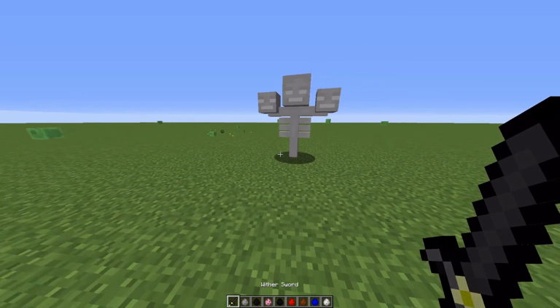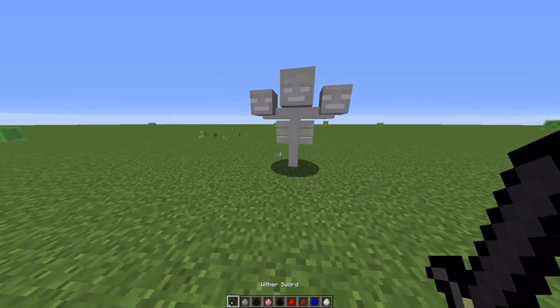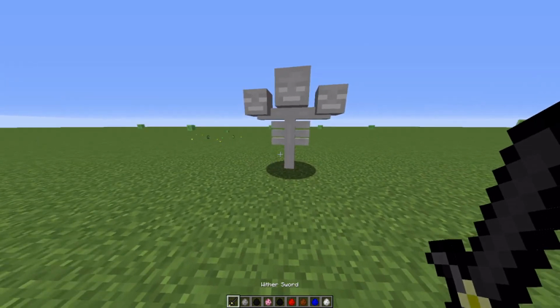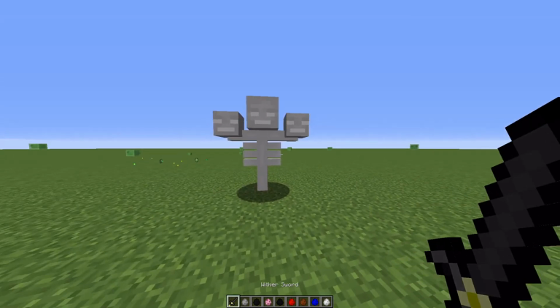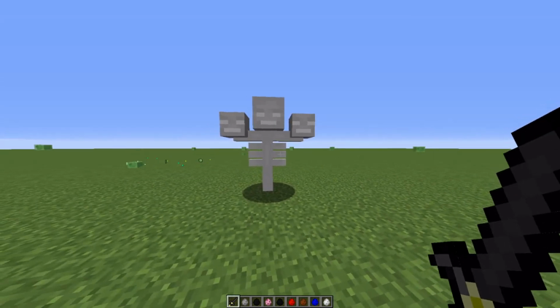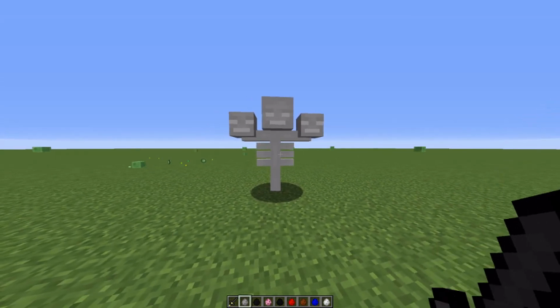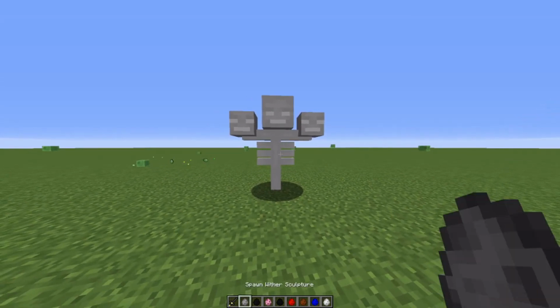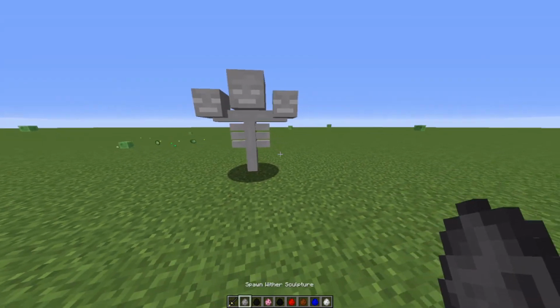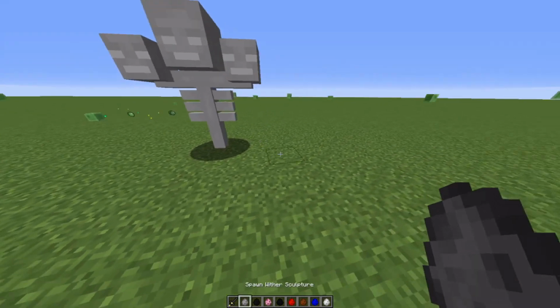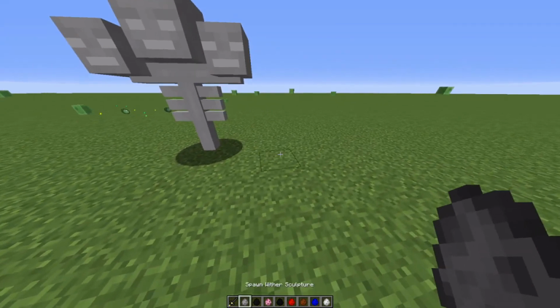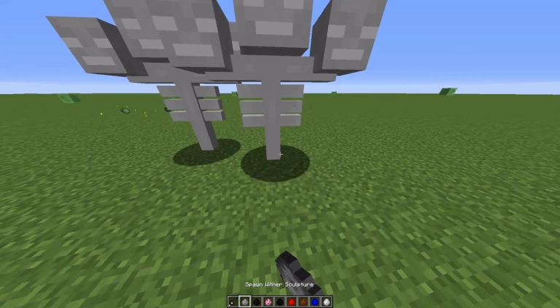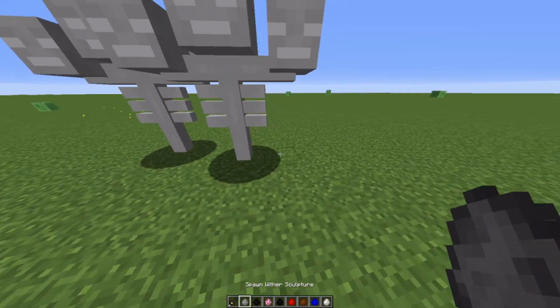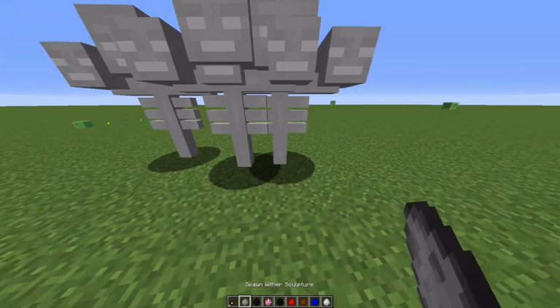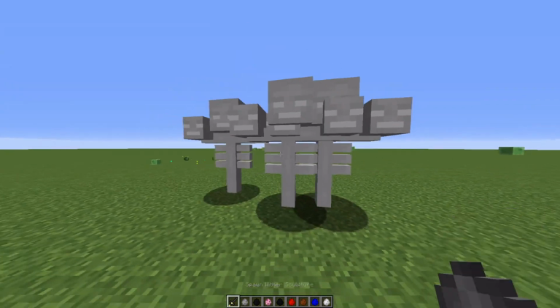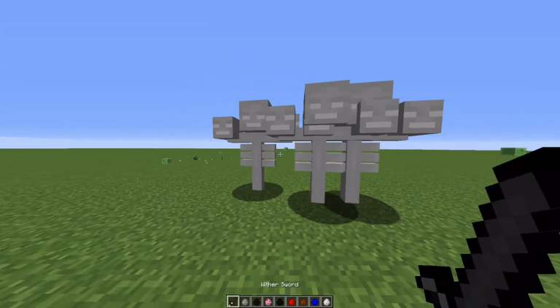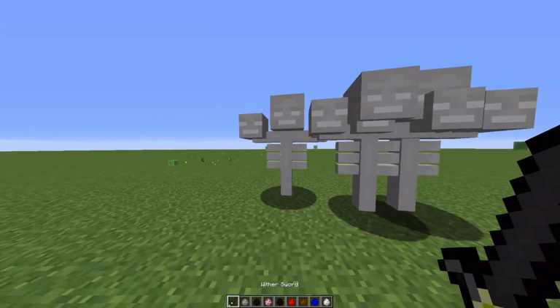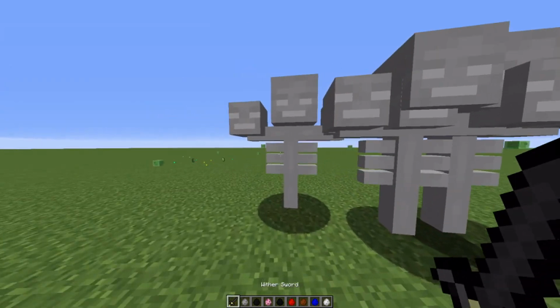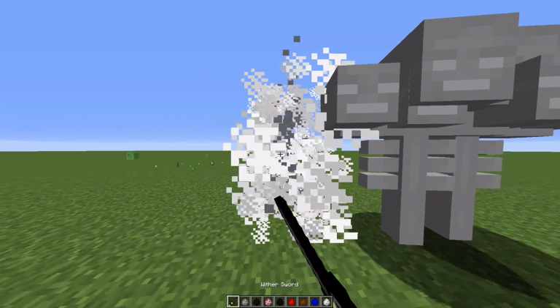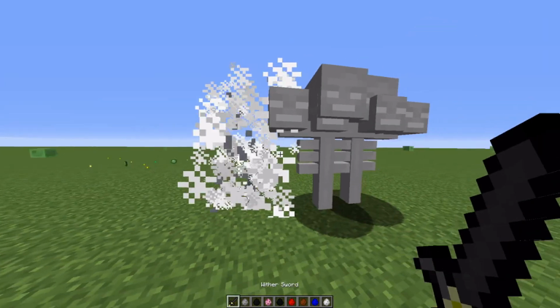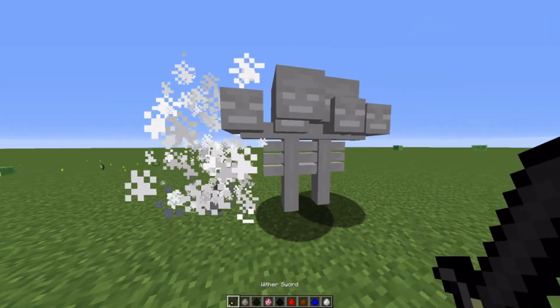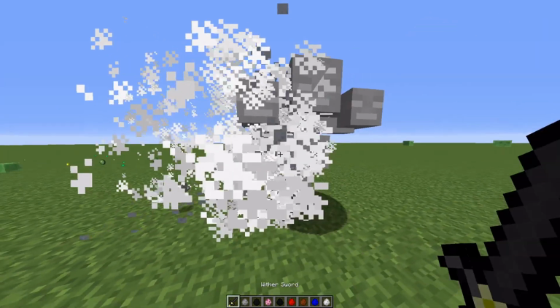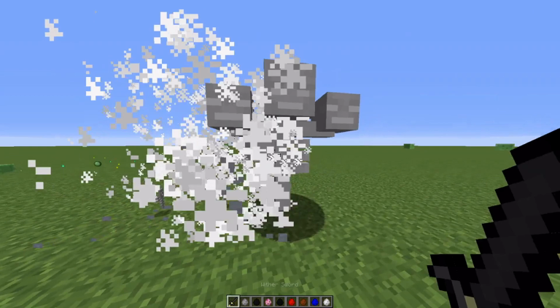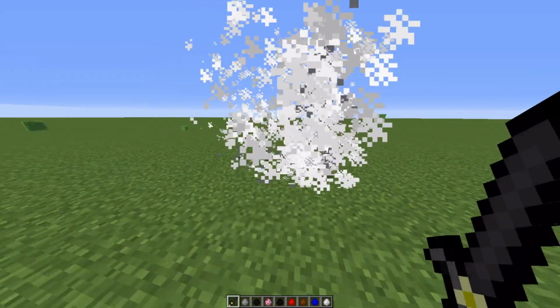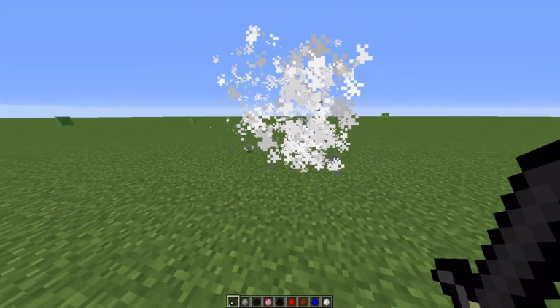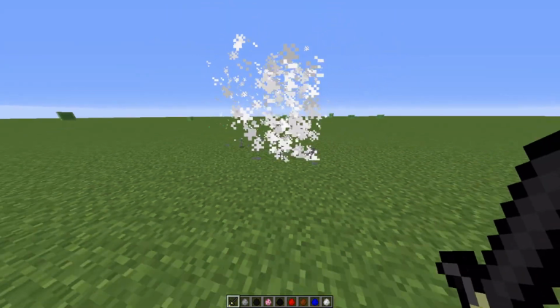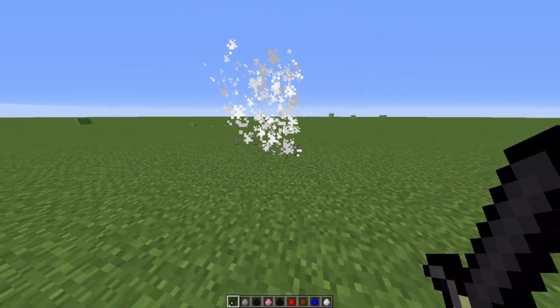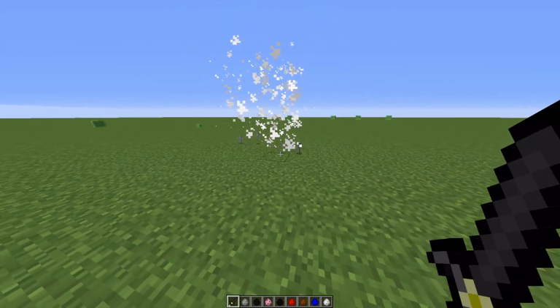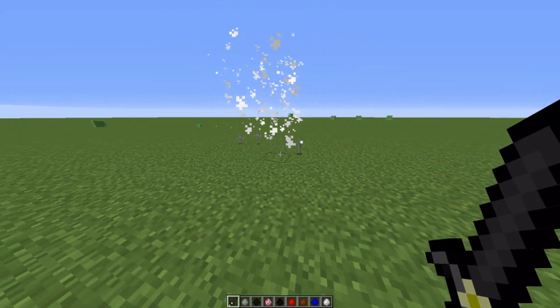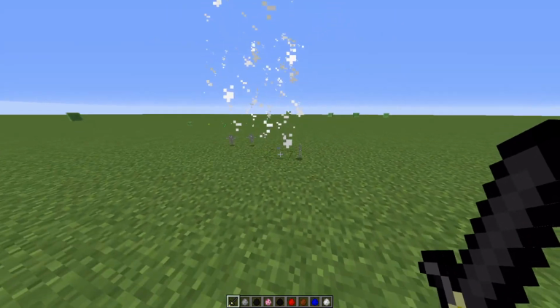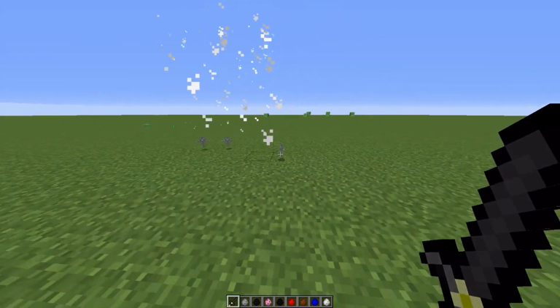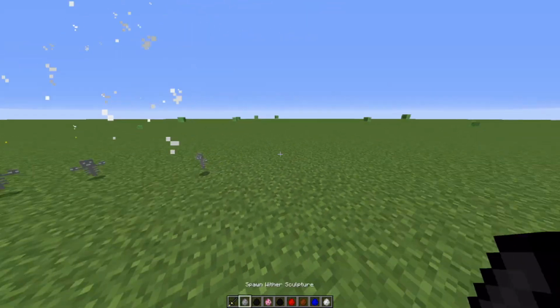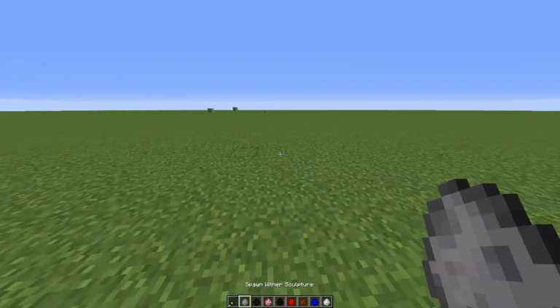Let's start off with the Wither Sculpture. This thing is just a statue — that's really it. It does drop you some items as well.